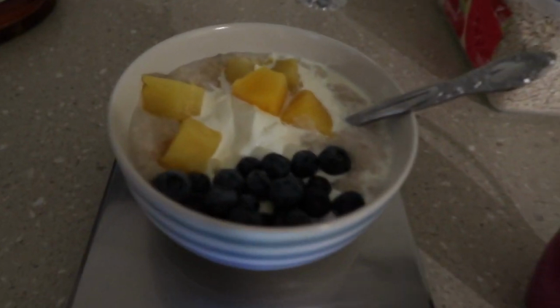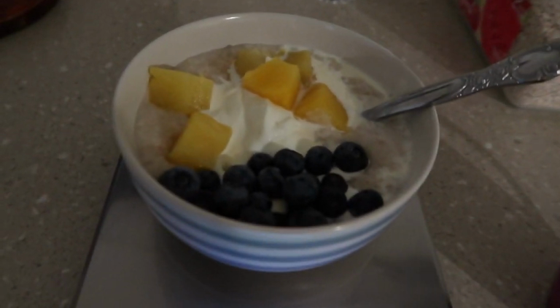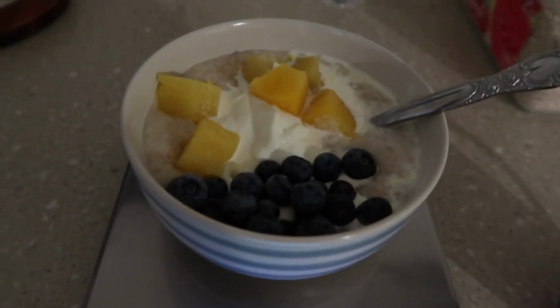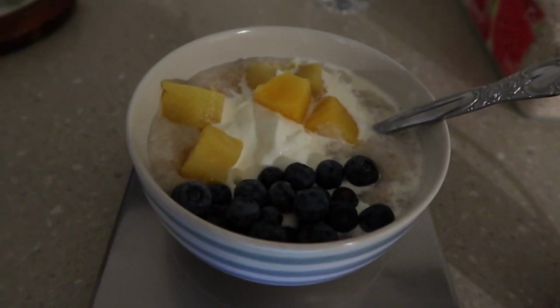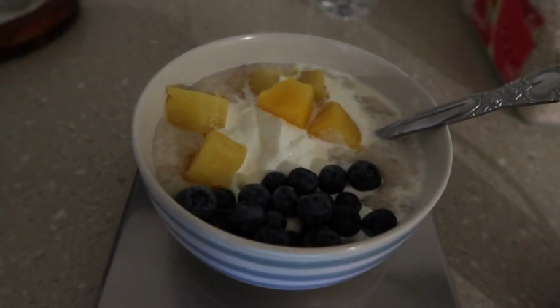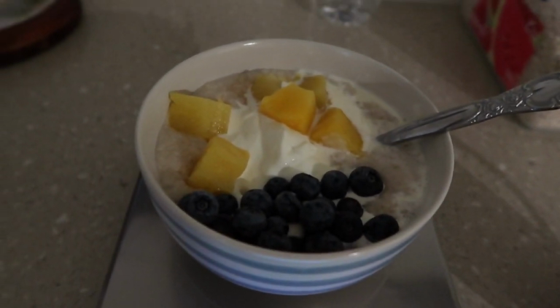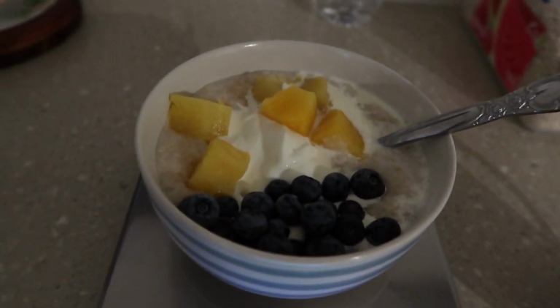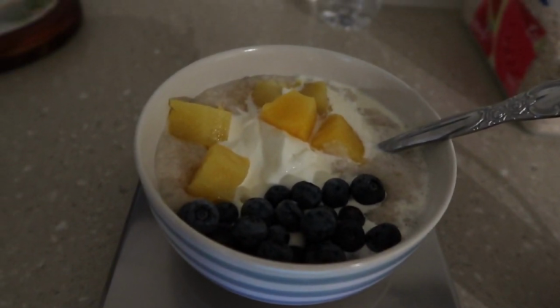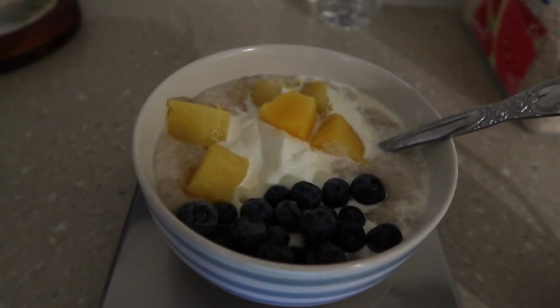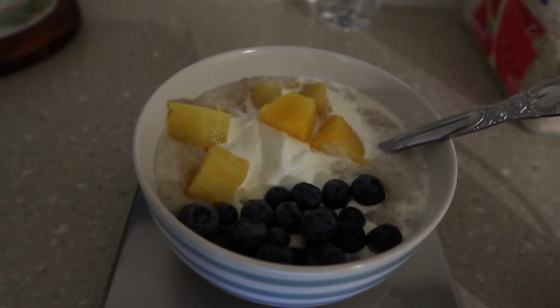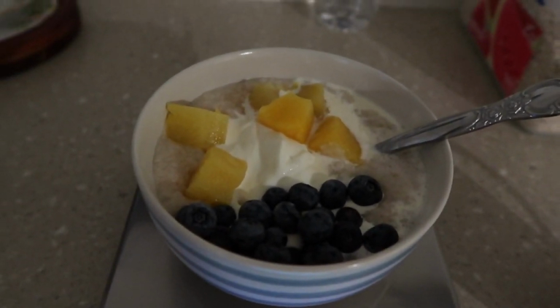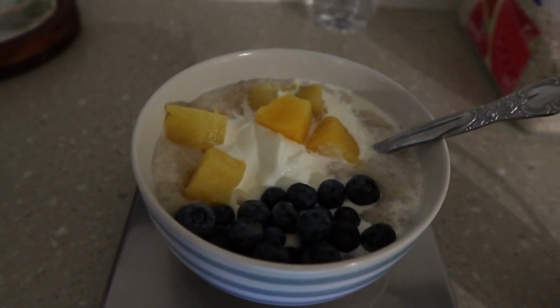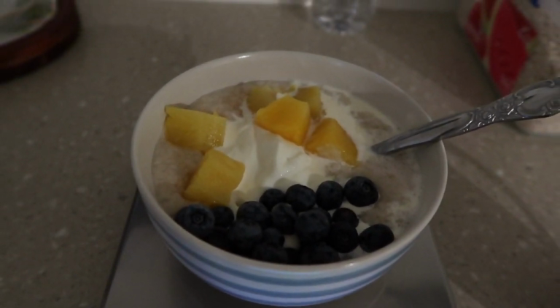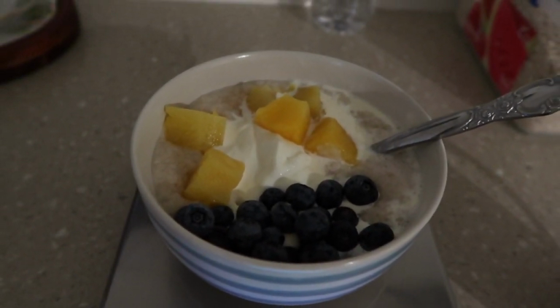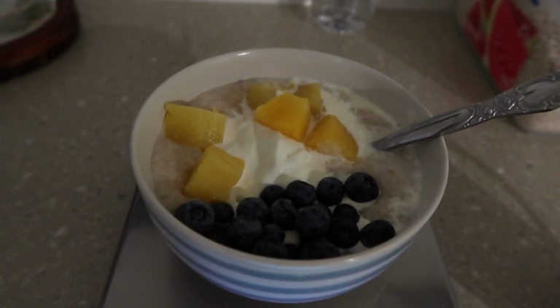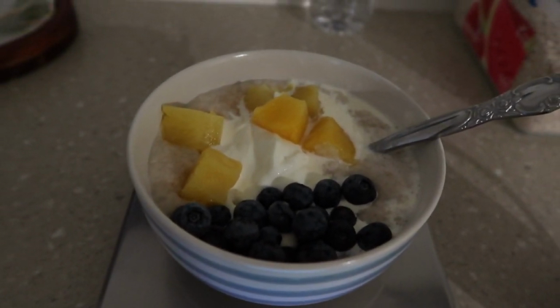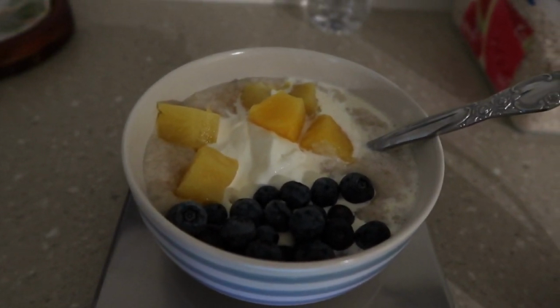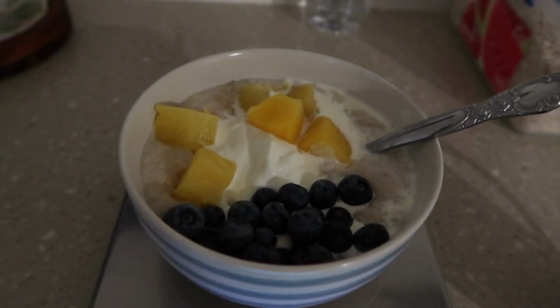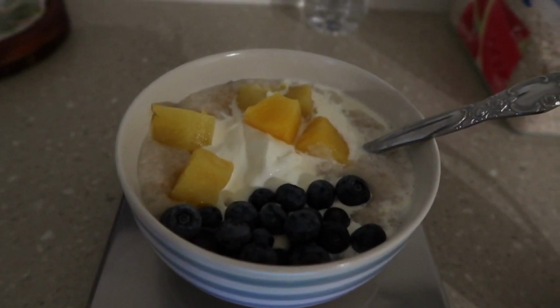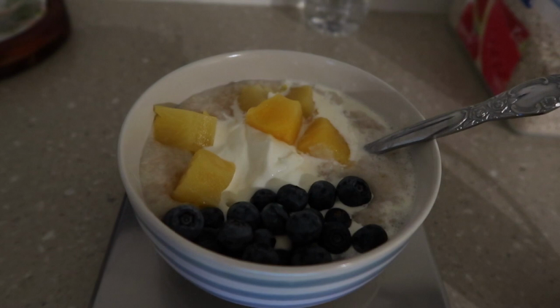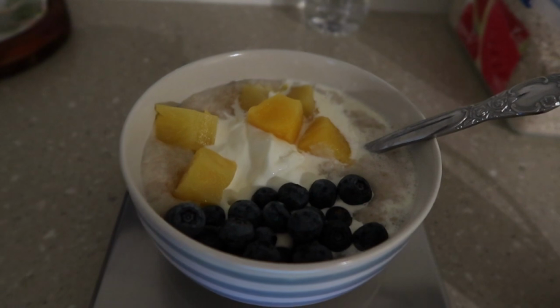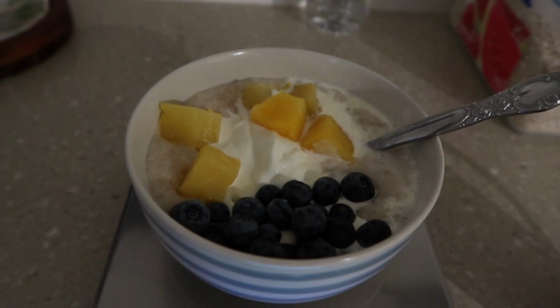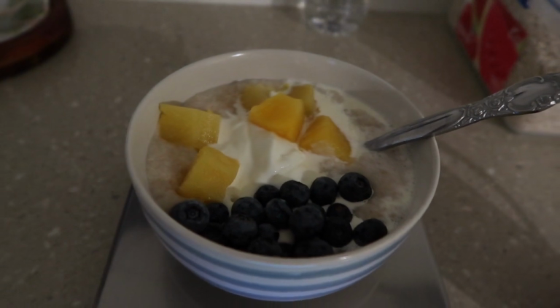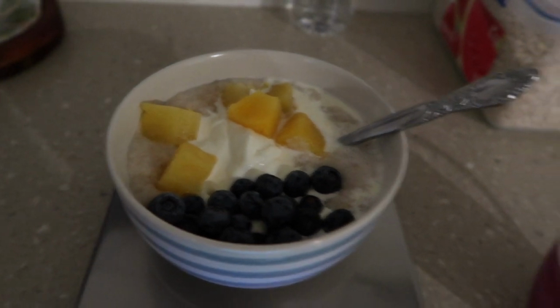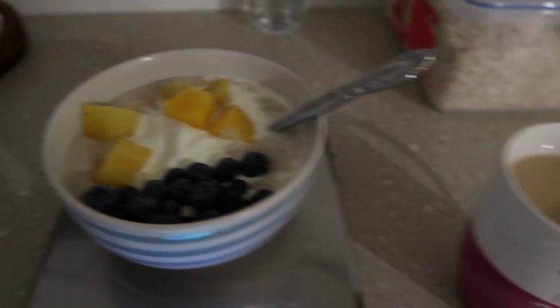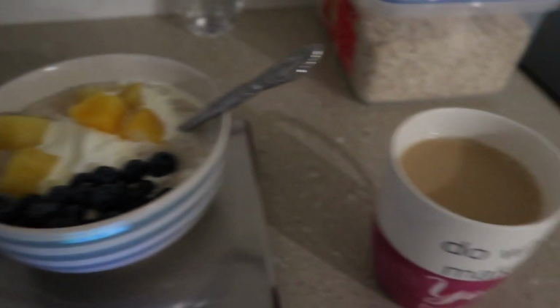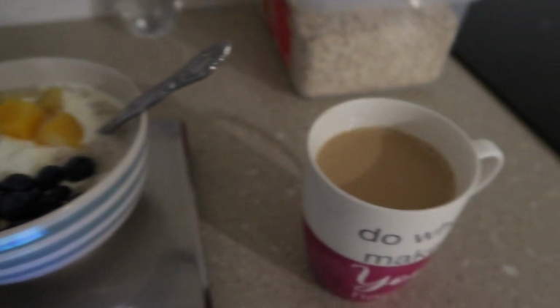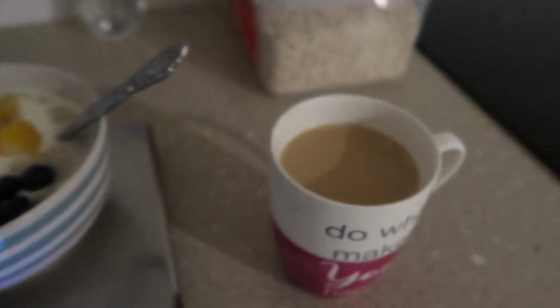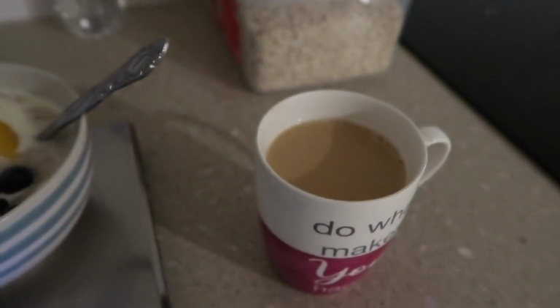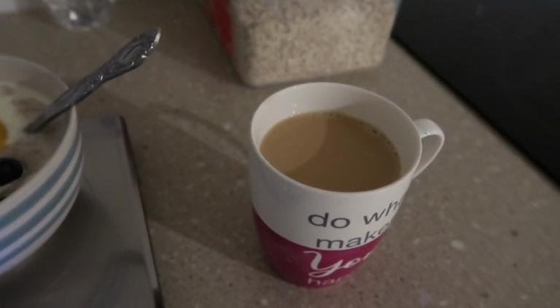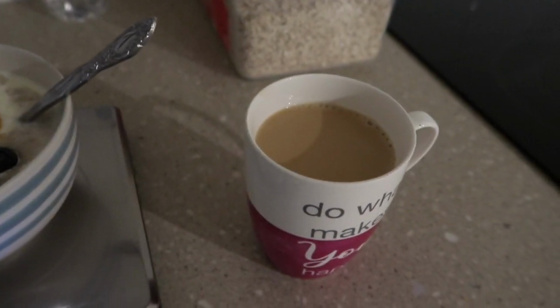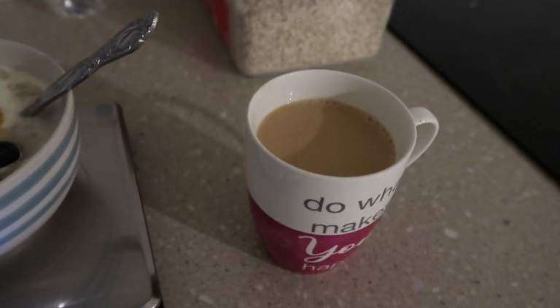Good Friday morning. Oats, blueberries, Greek yogurt, pineapple, half and half and a coffee.